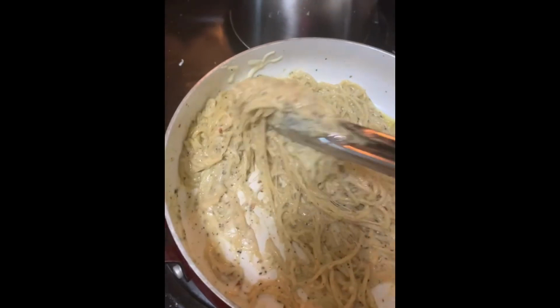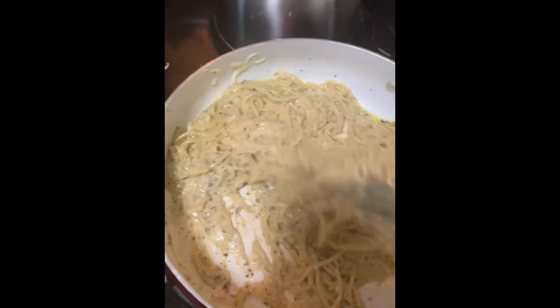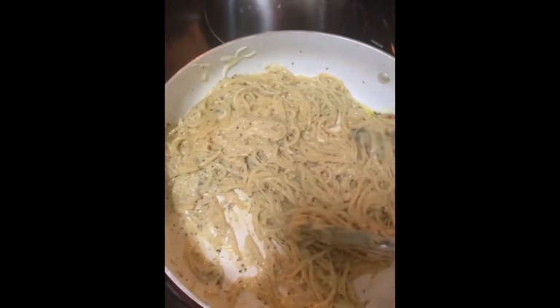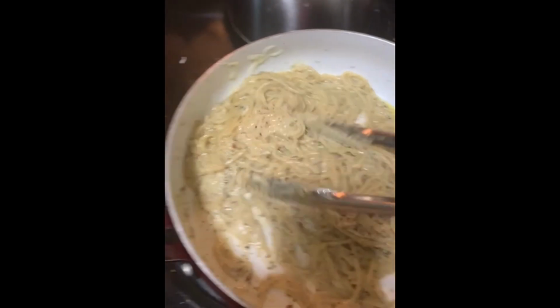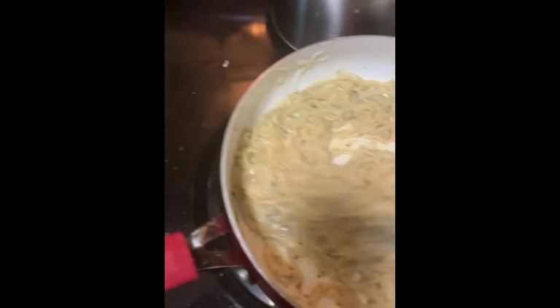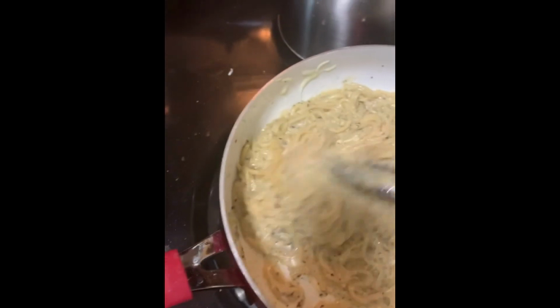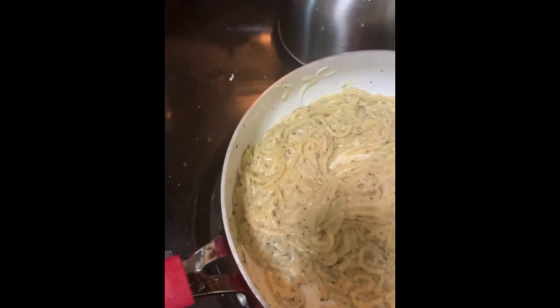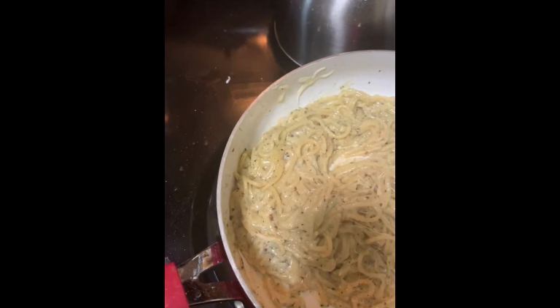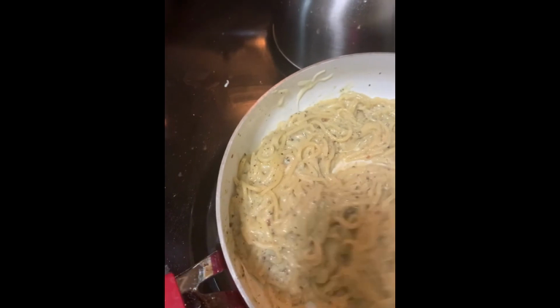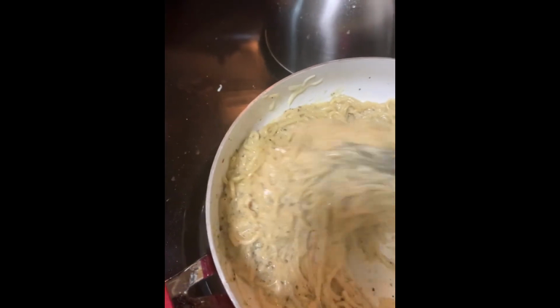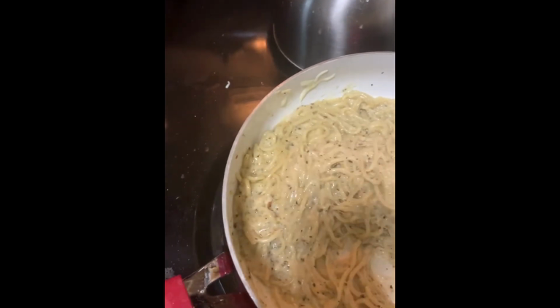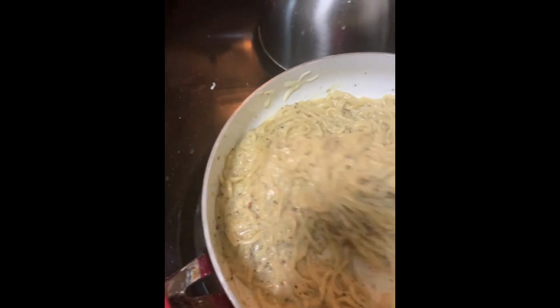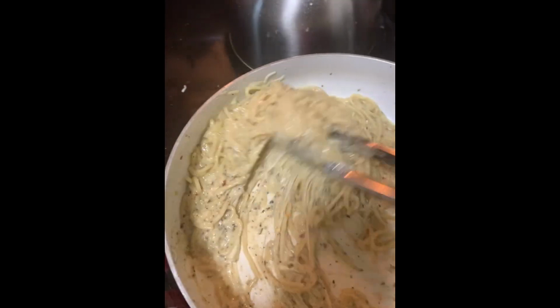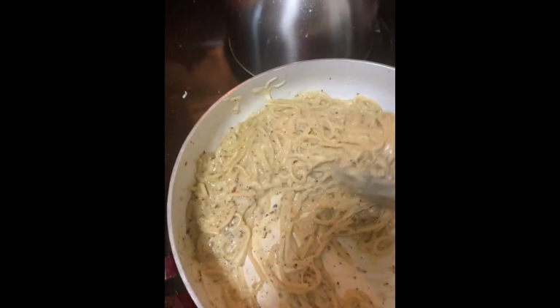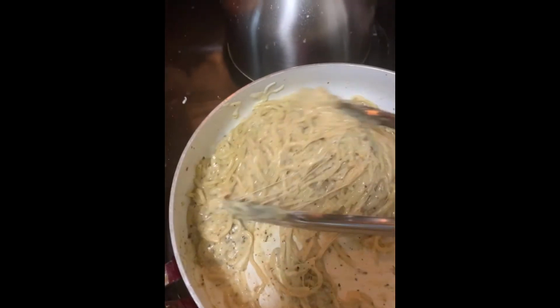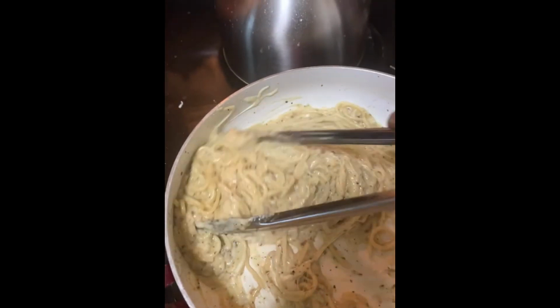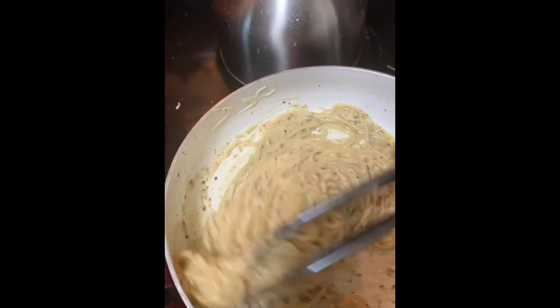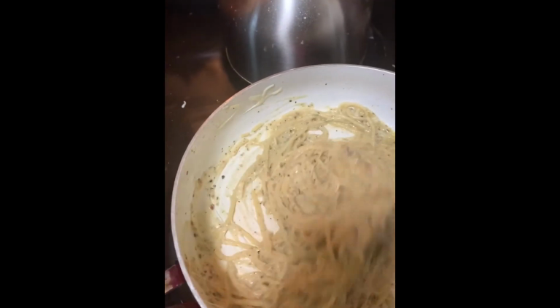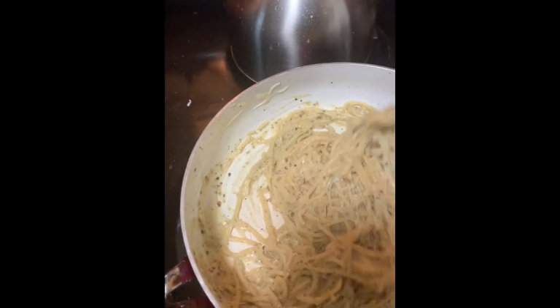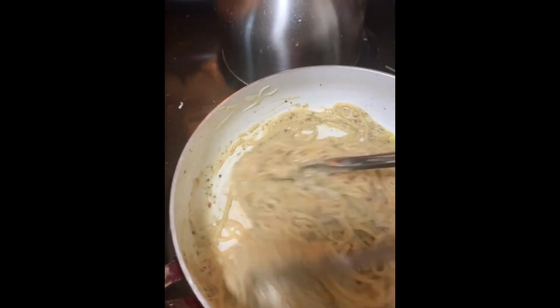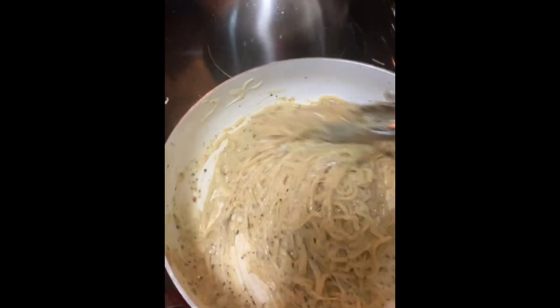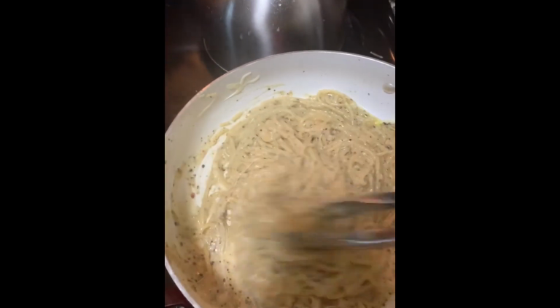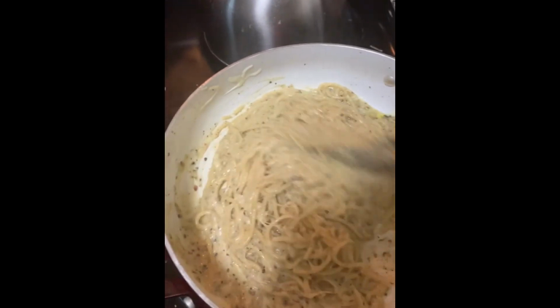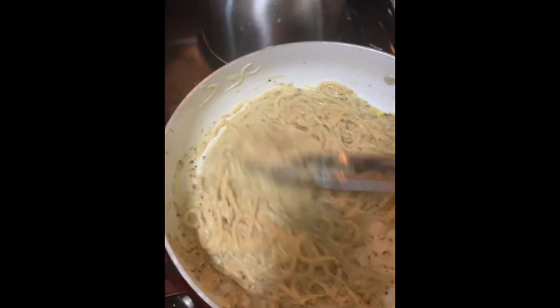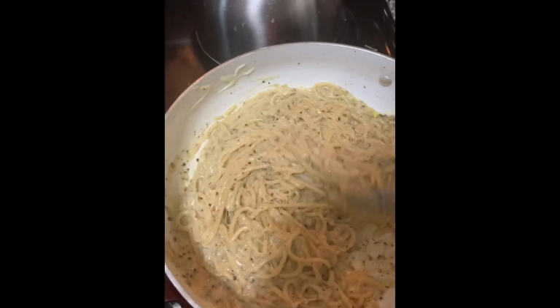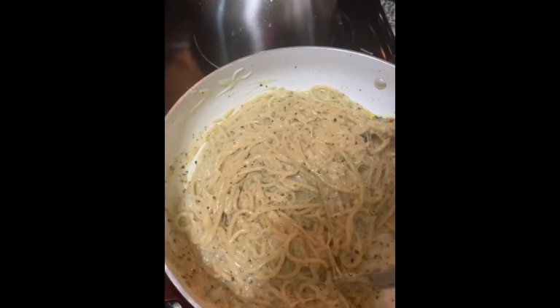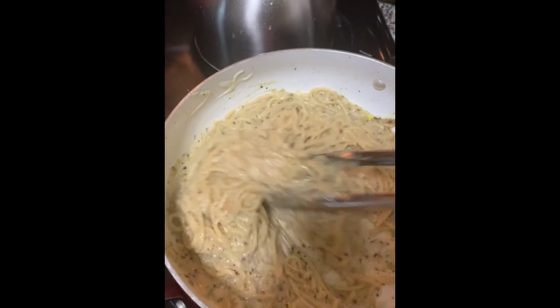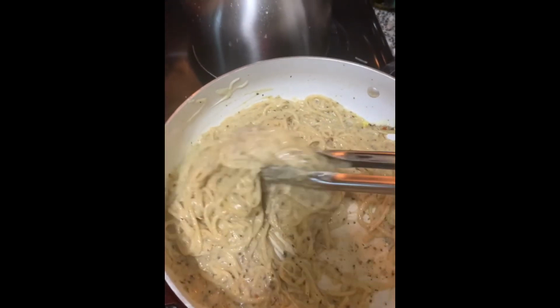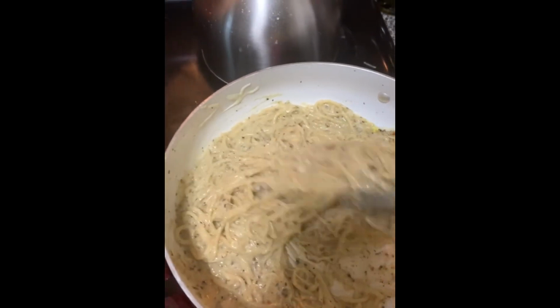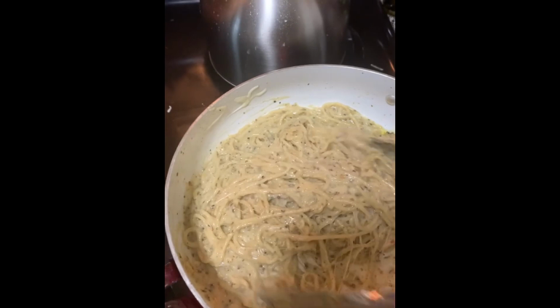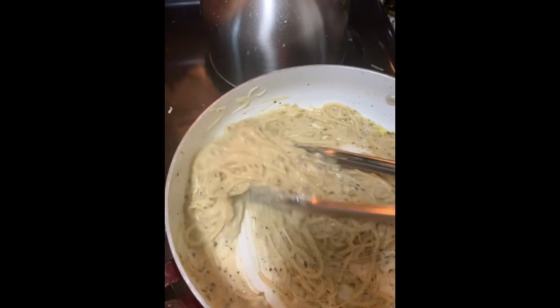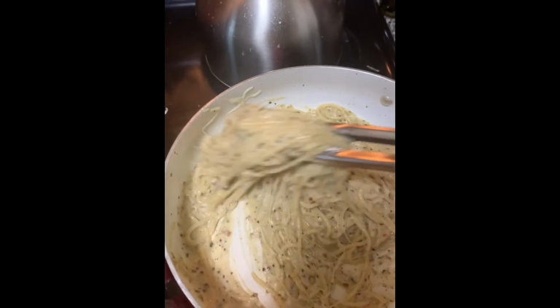This is what it looks like — super cheesy, super easy. Super cheesy, super easy — that rhymes.